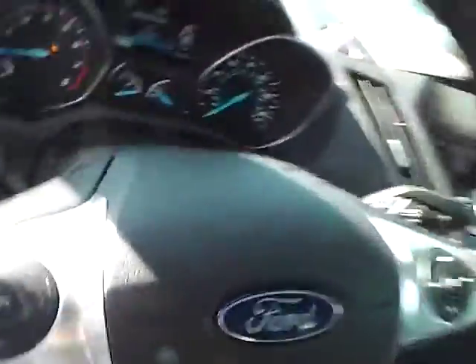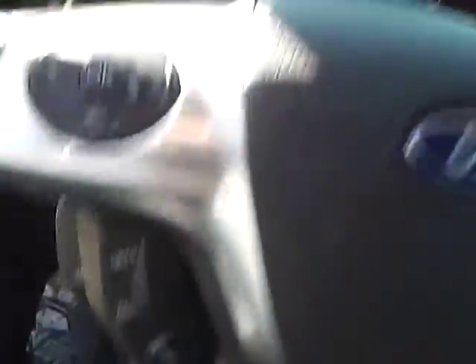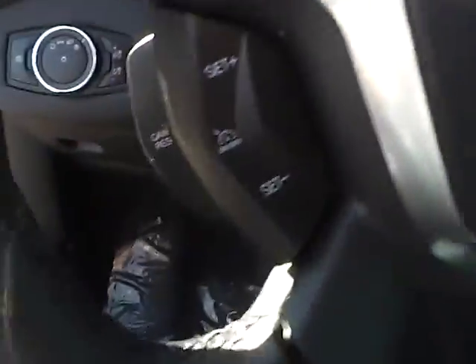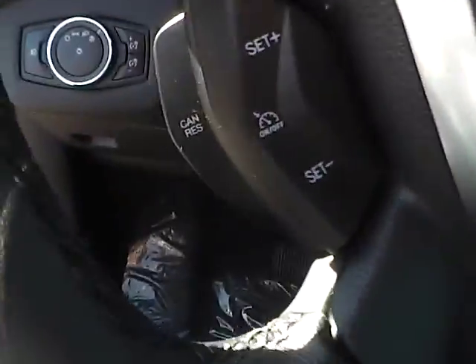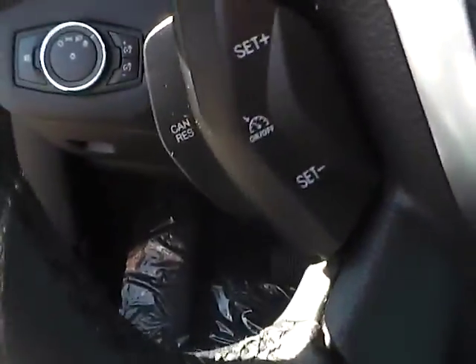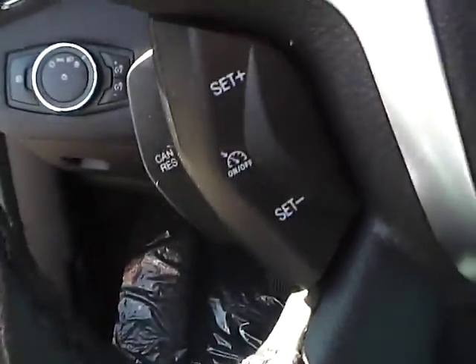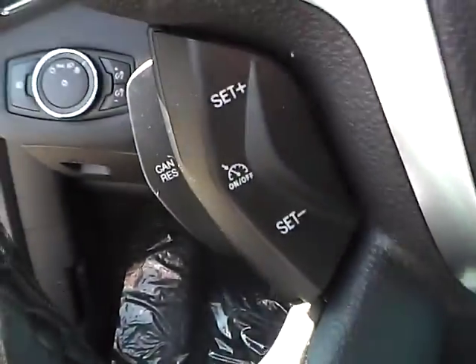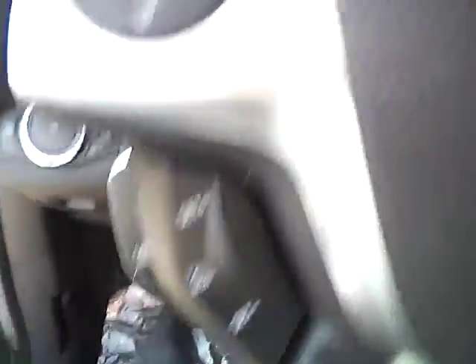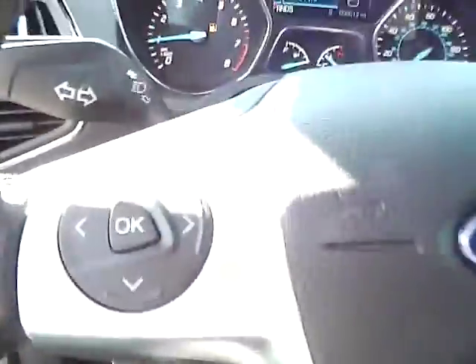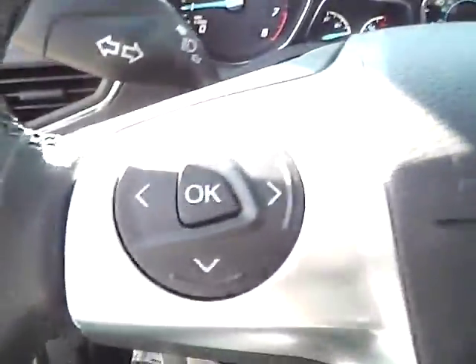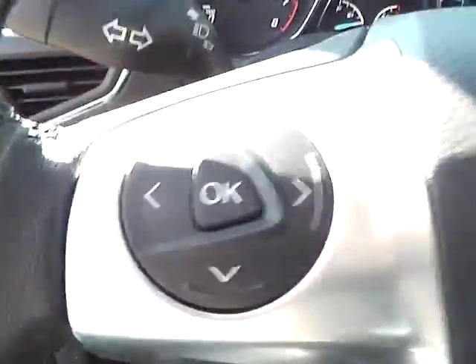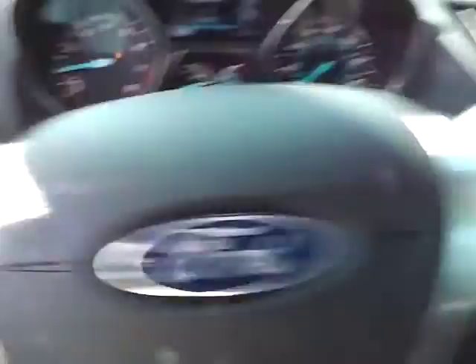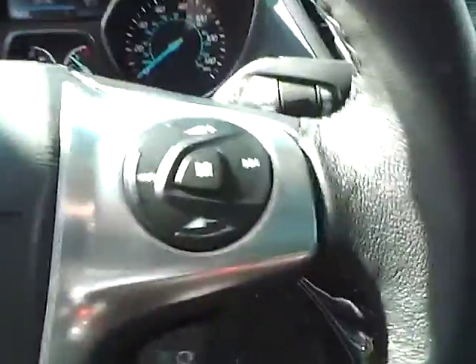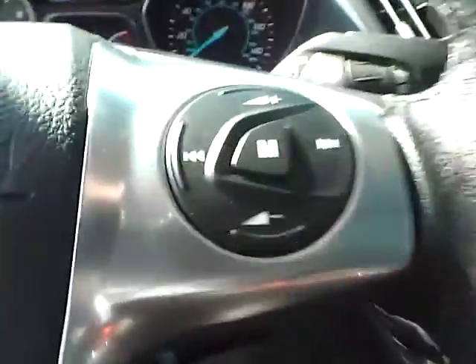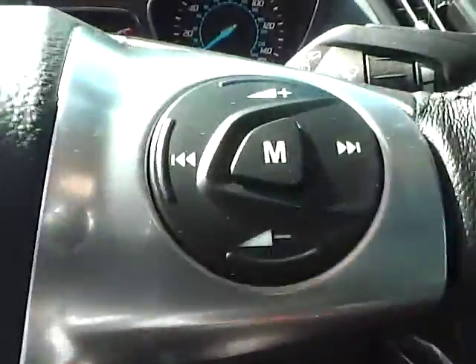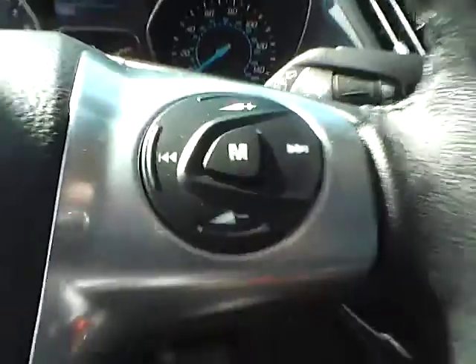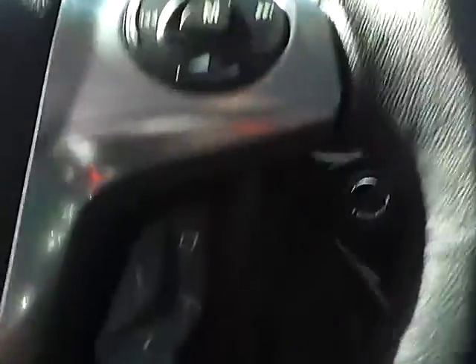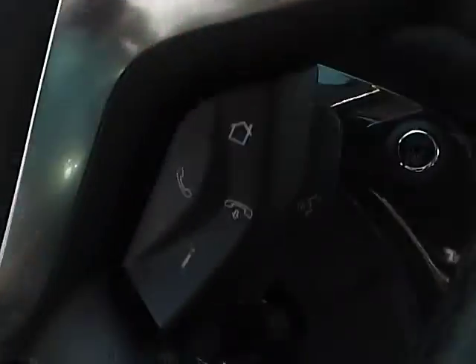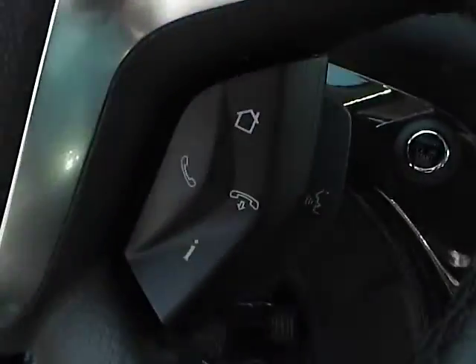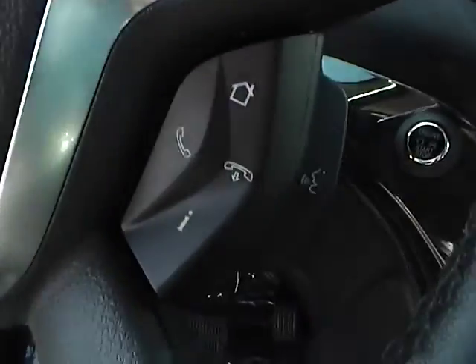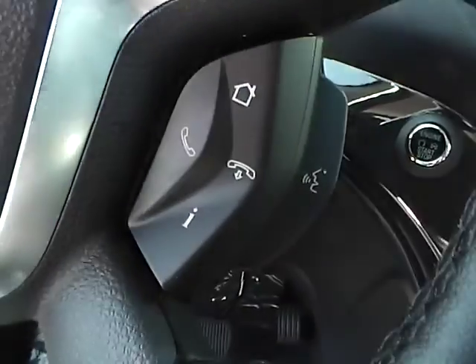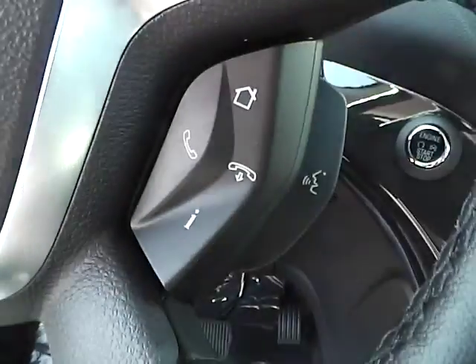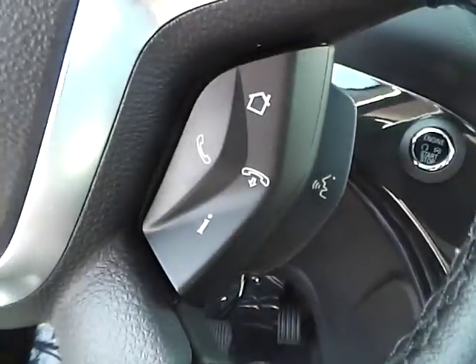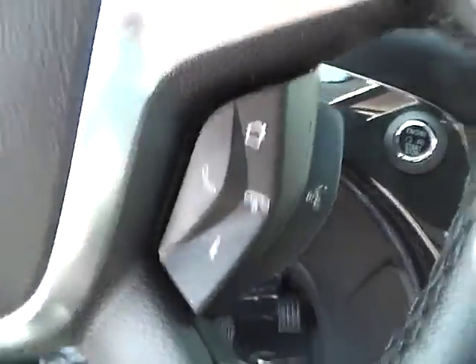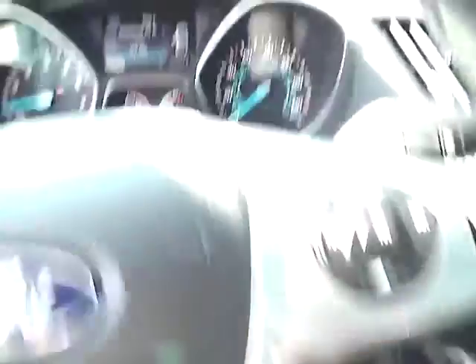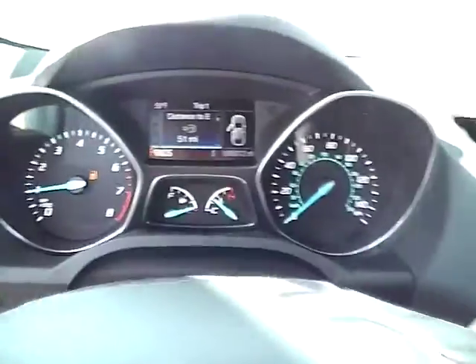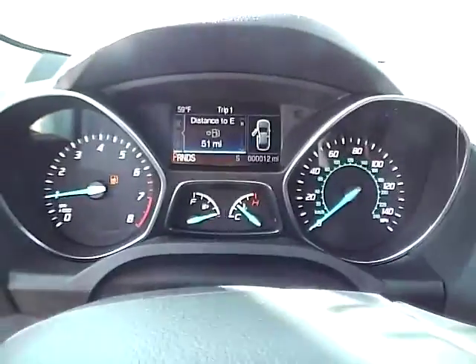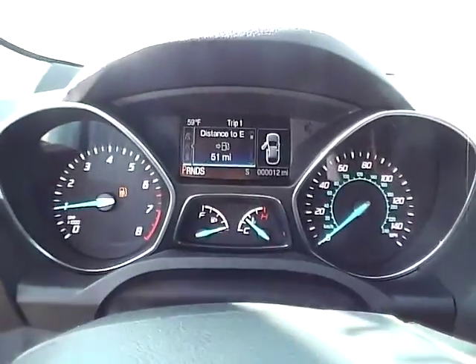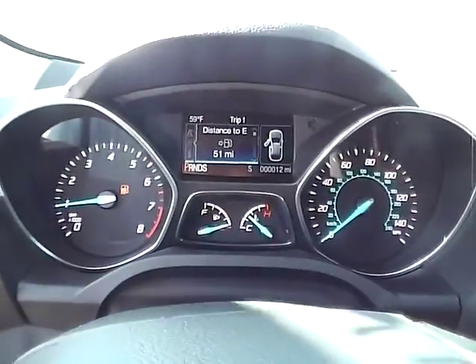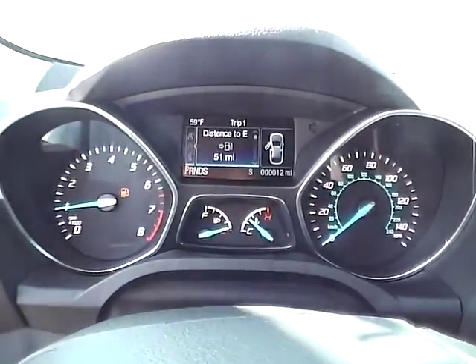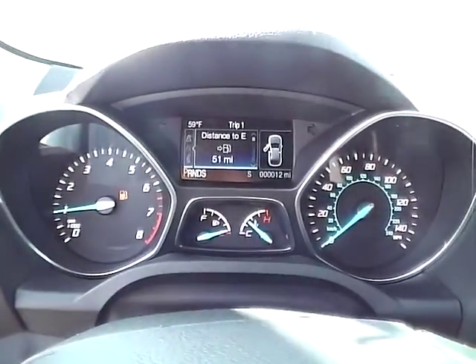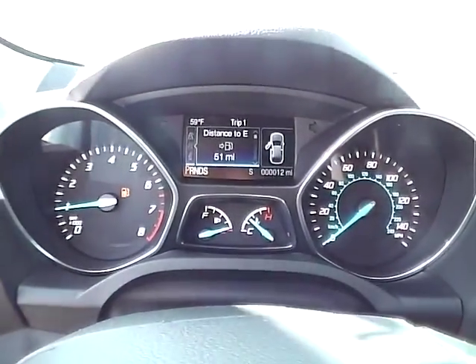We have a multi-function steering wheel with cruise control, audio controls, and Bluetooth connectivity. We also have a nicely lit up gauge cluster.